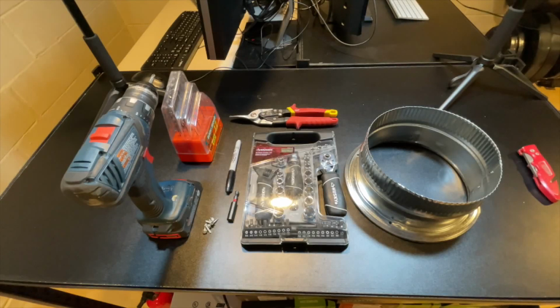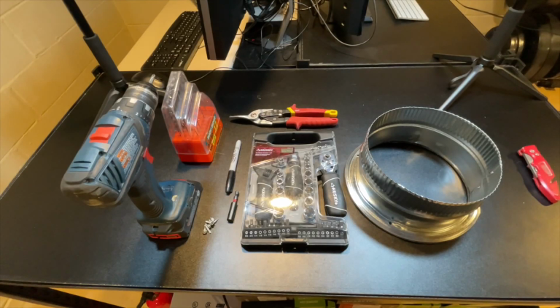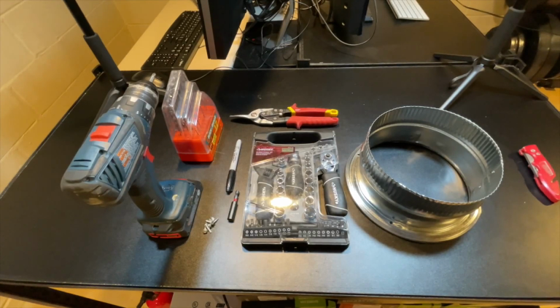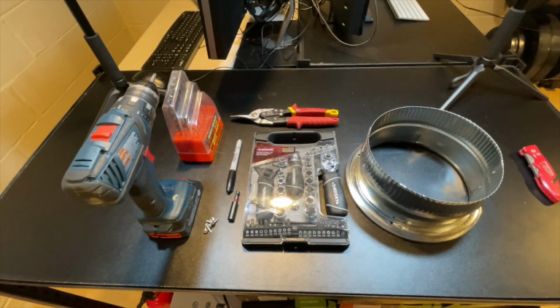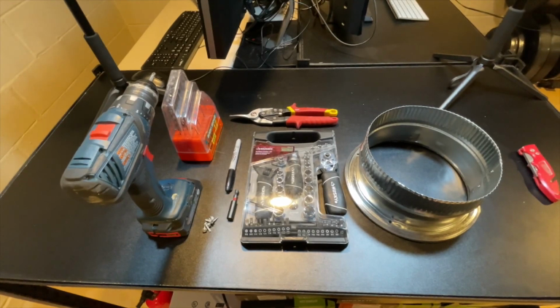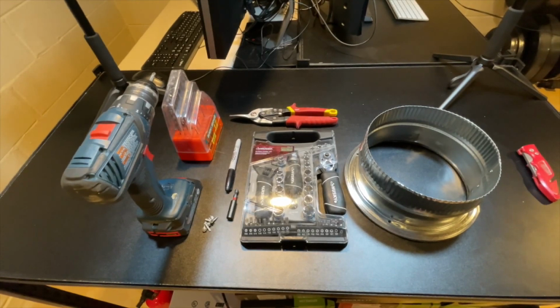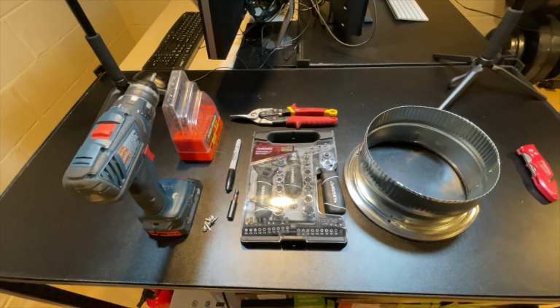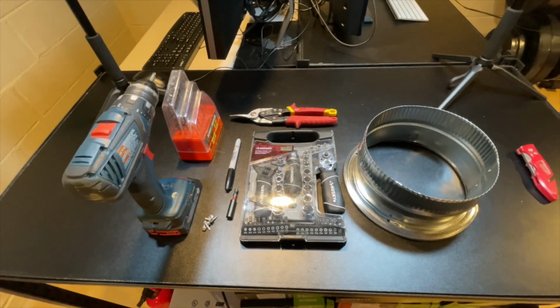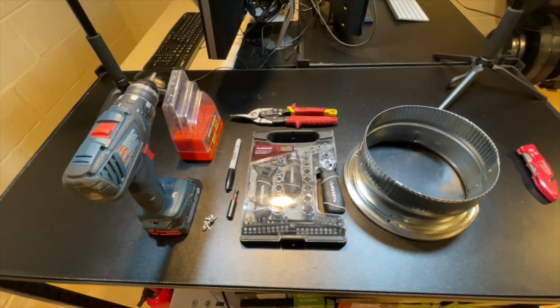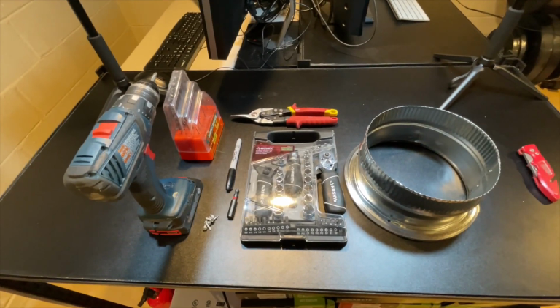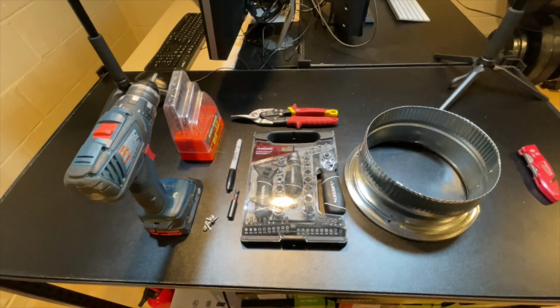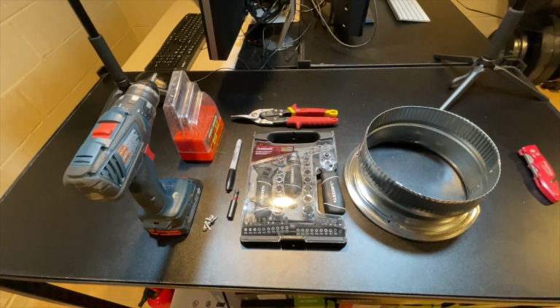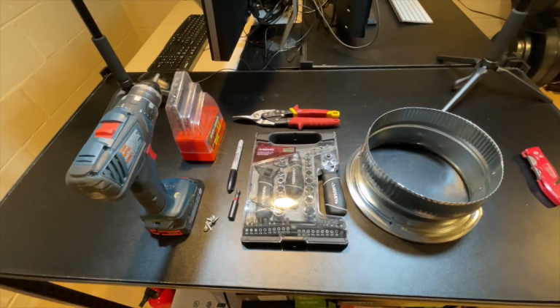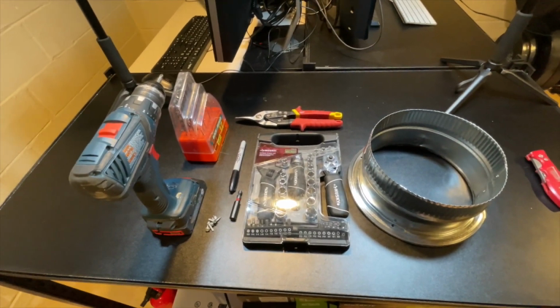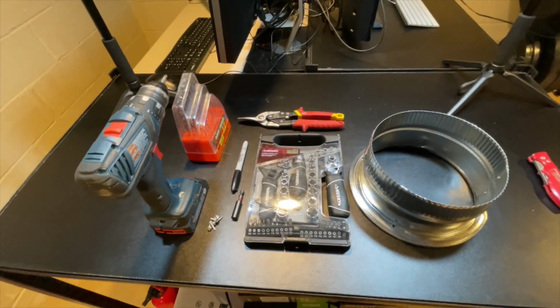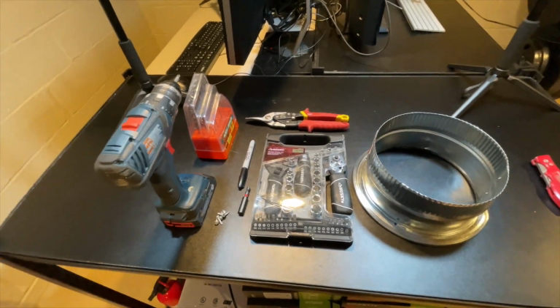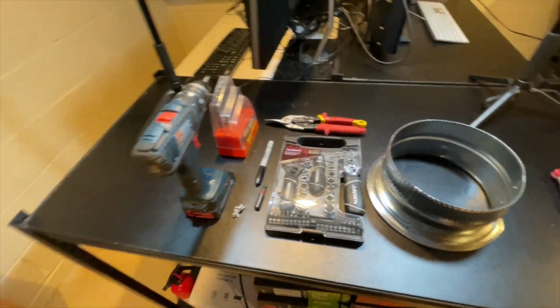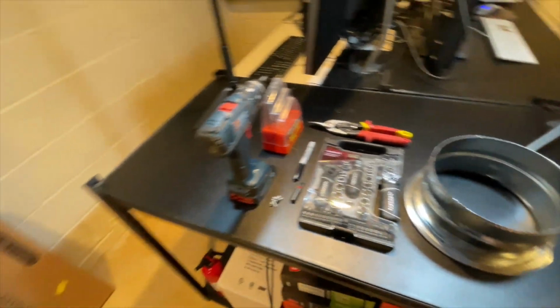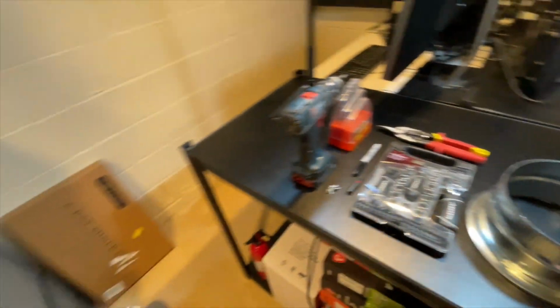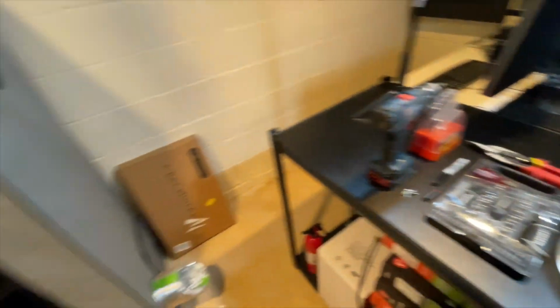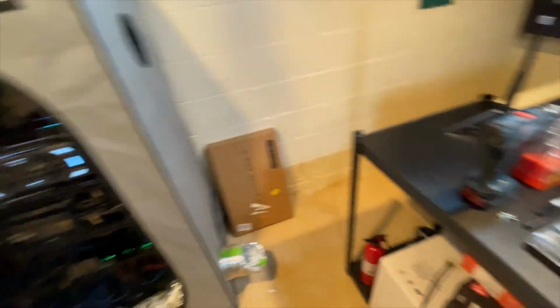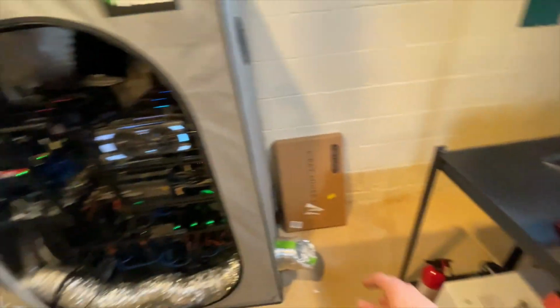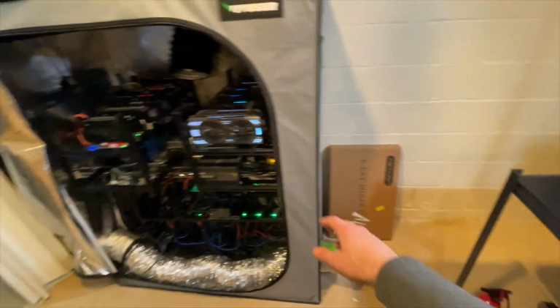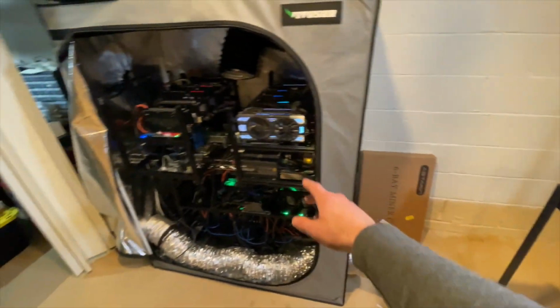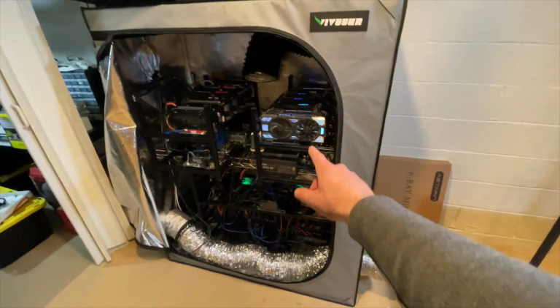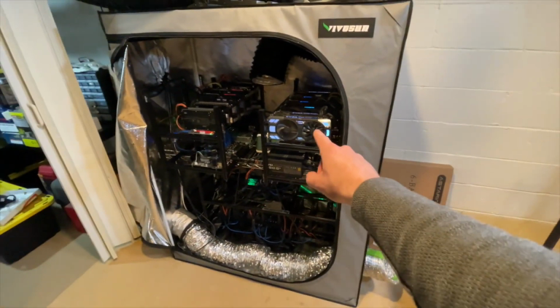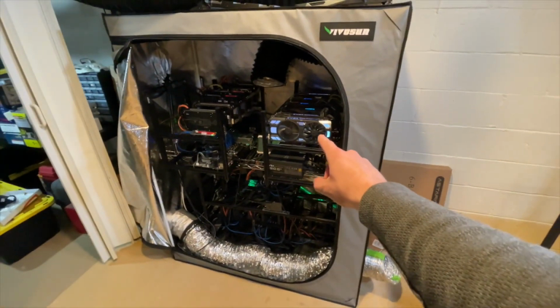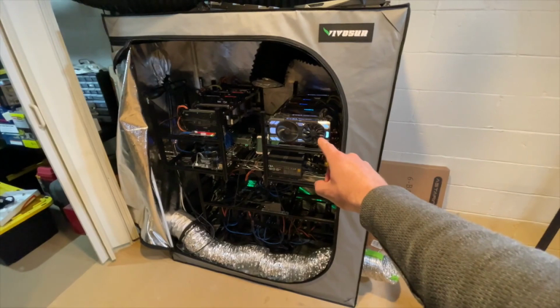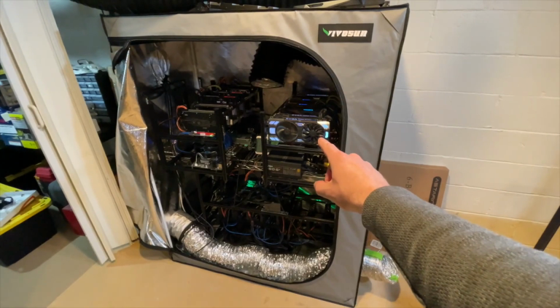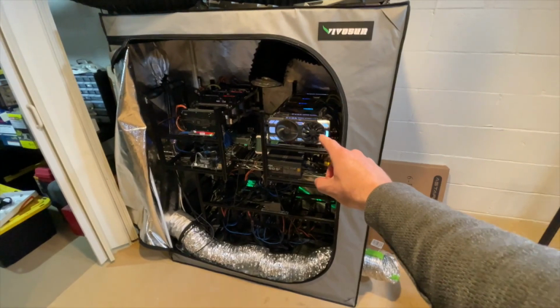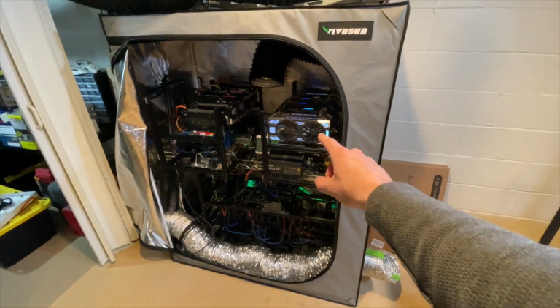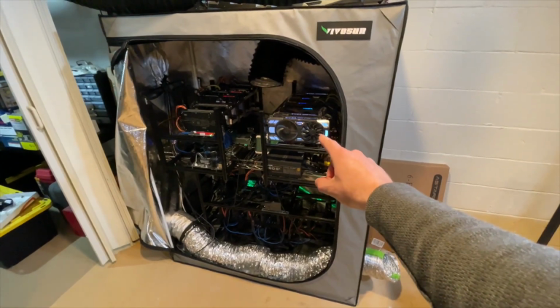Hey, what's up guys? Mike Redfoxx here. In this video, we're going to heat my house with my mining rigs.